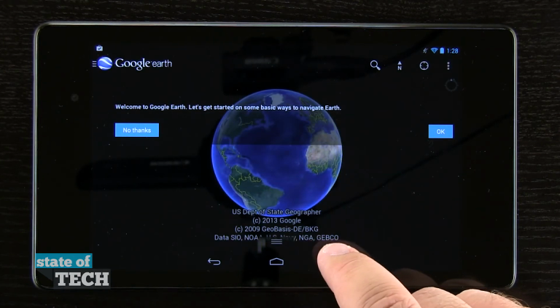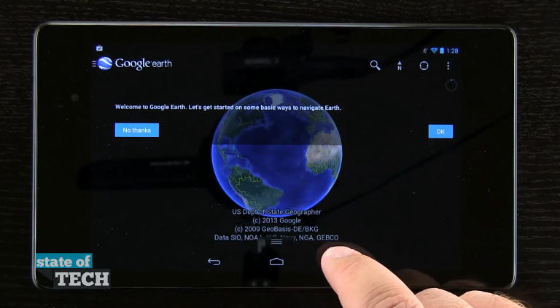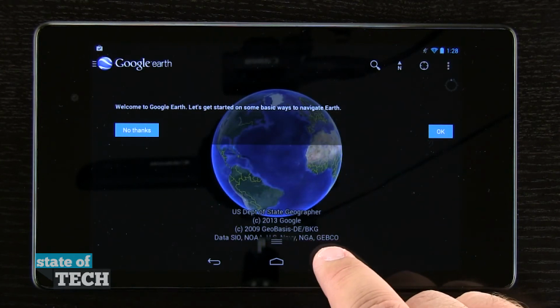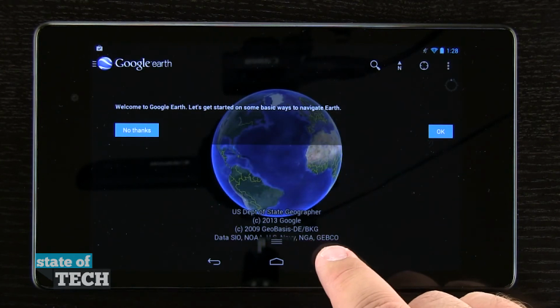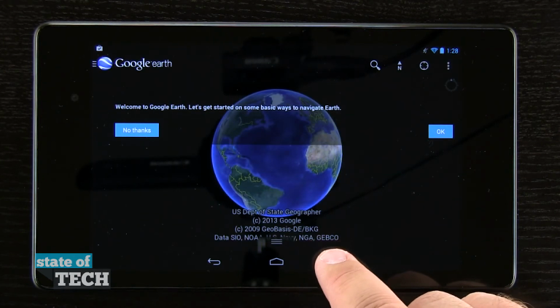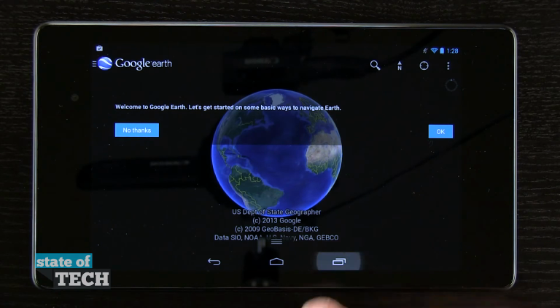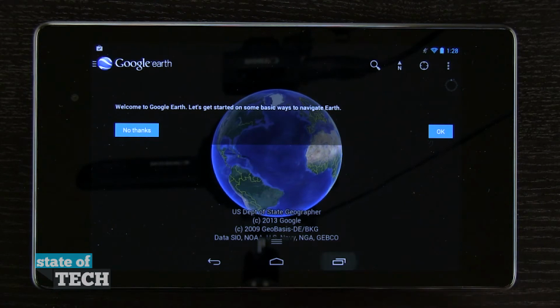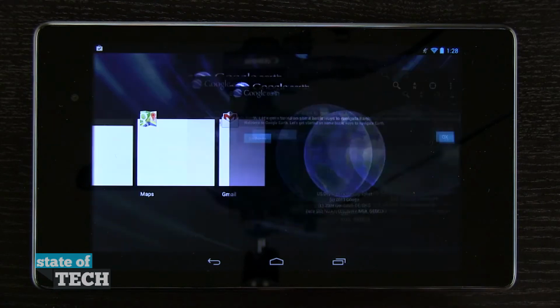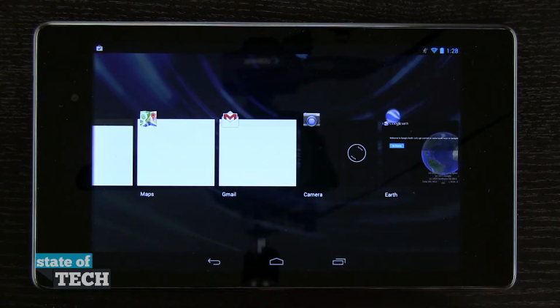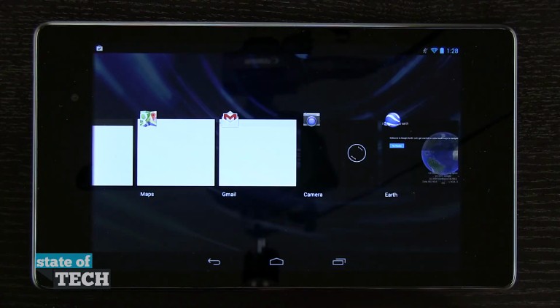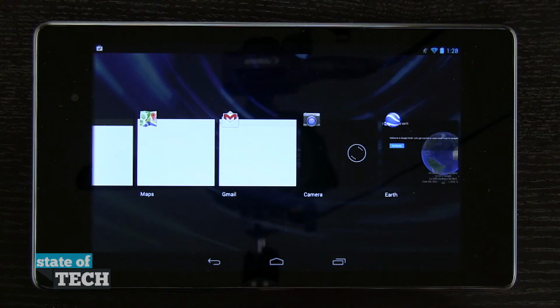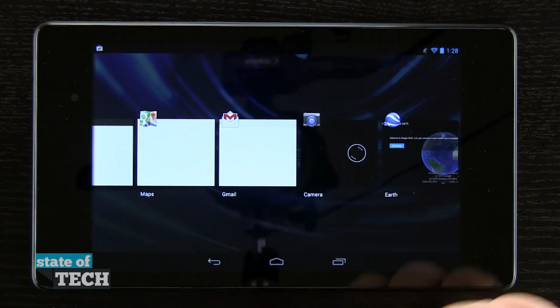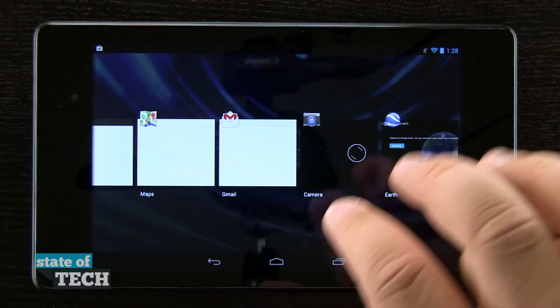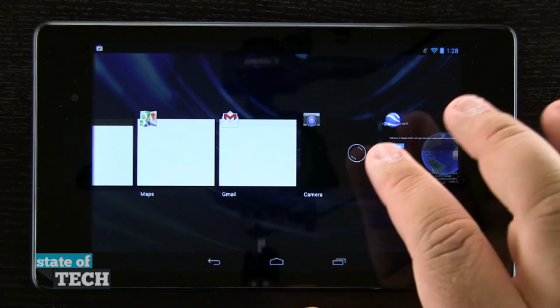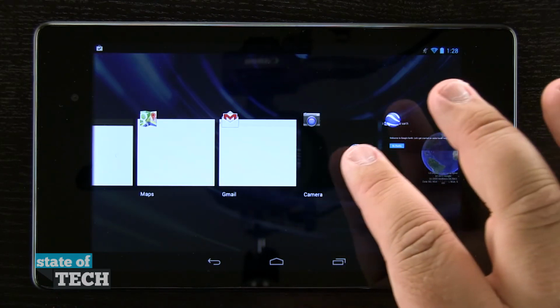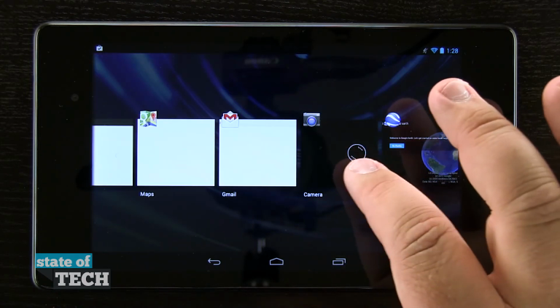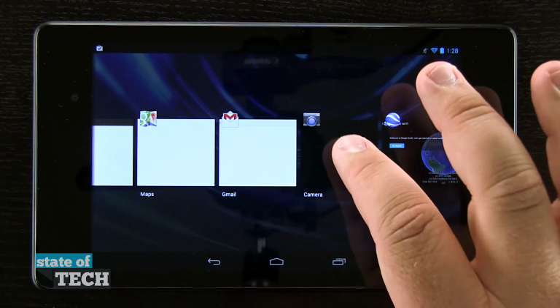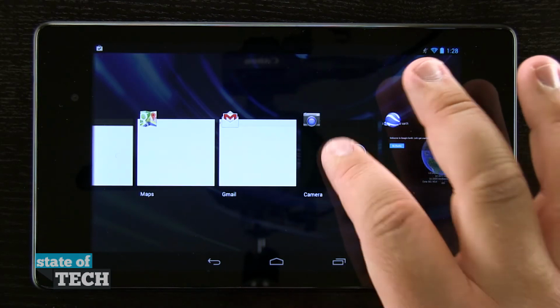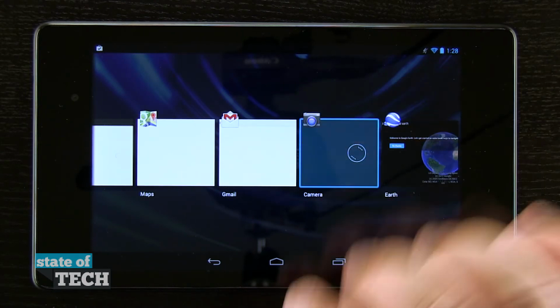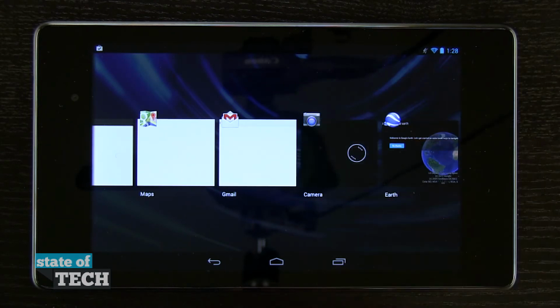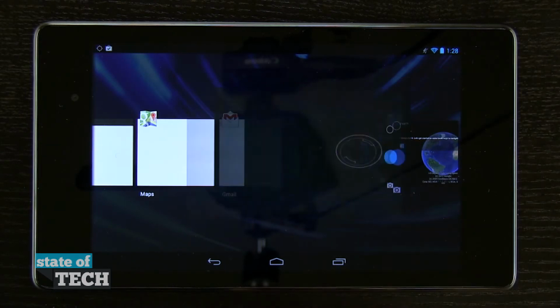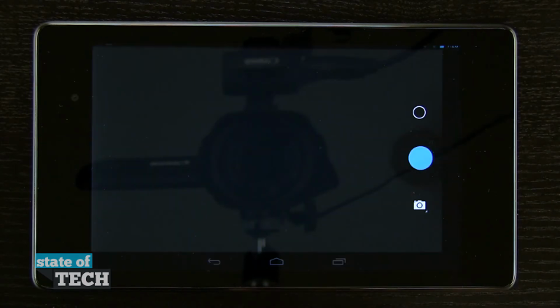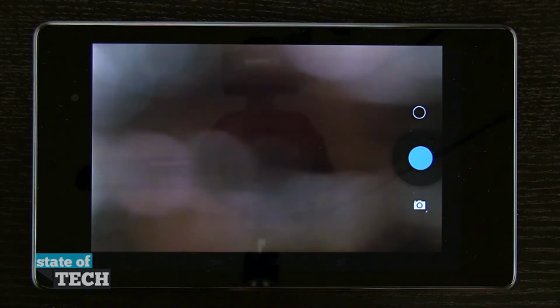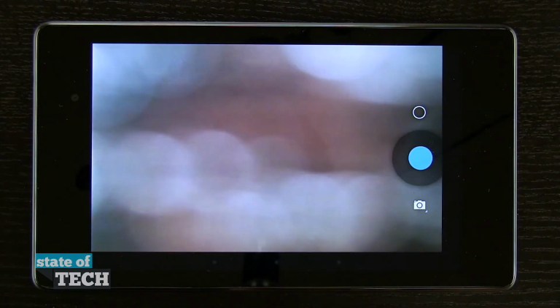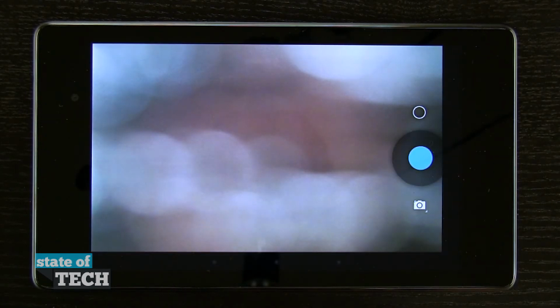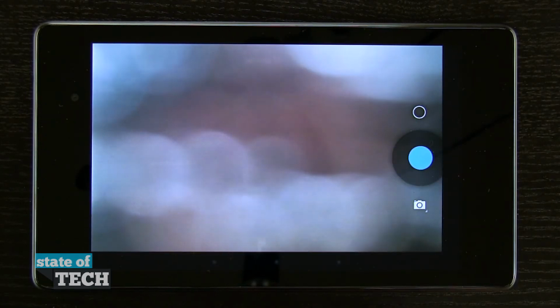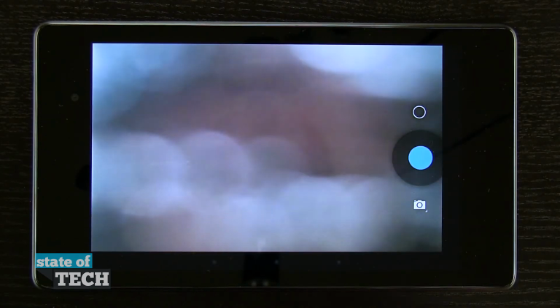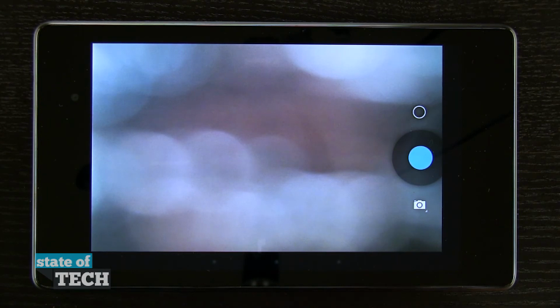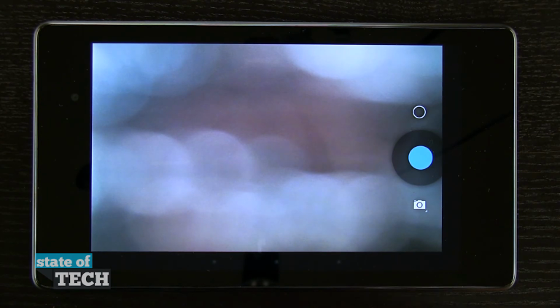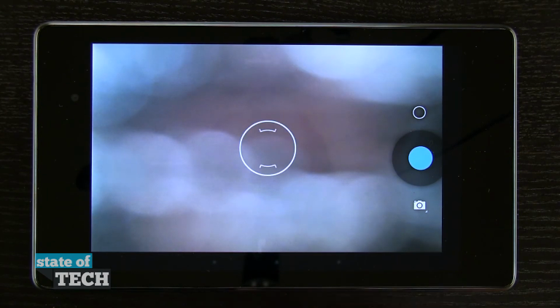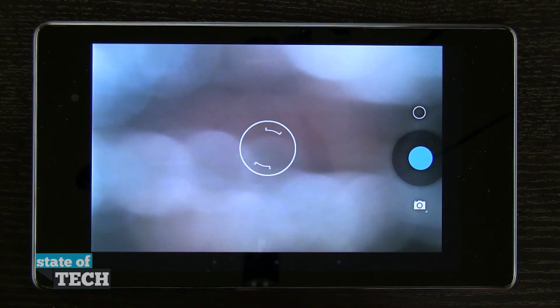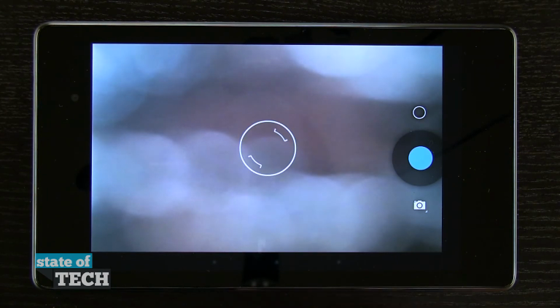If we hit this icon again, it's going to bring up our multitasking and then we can open up another app such as our camera here and begin going where we left off.